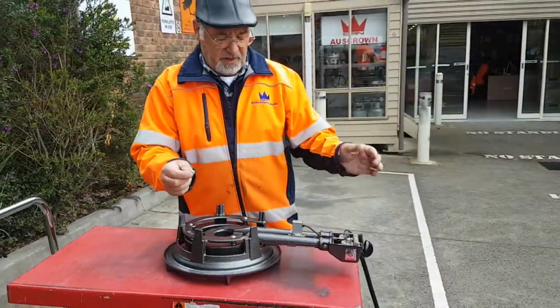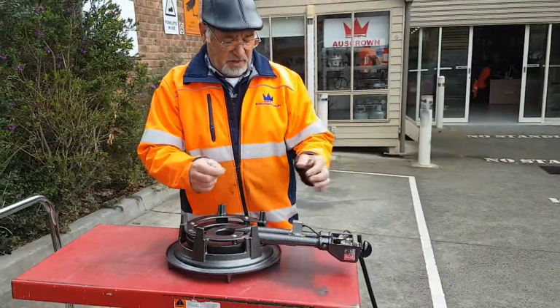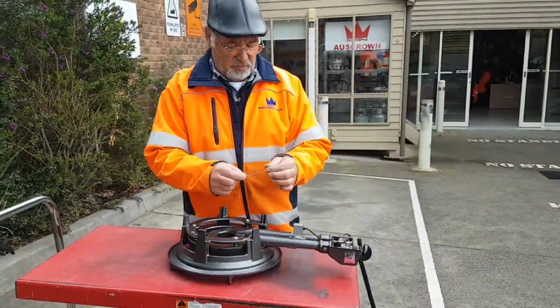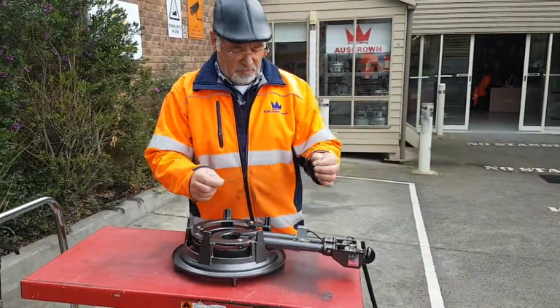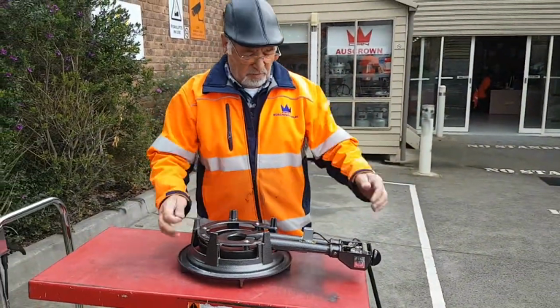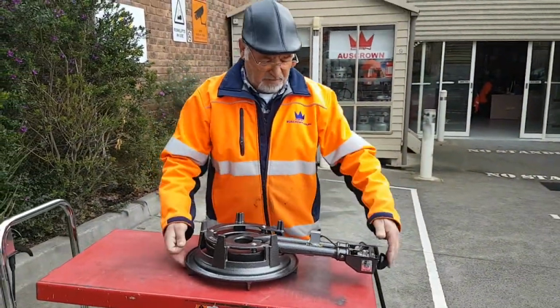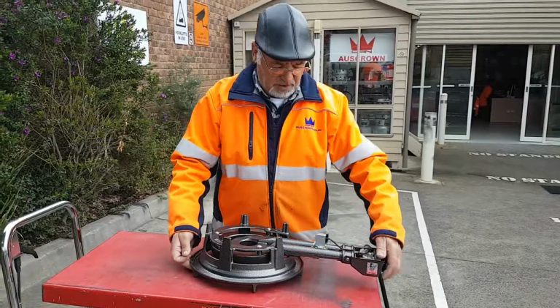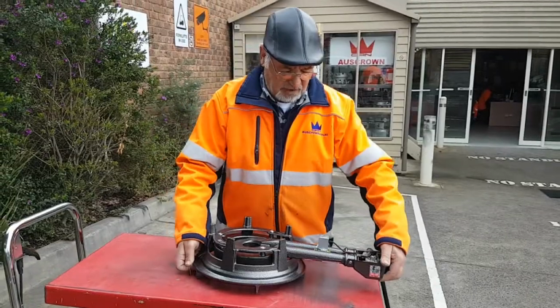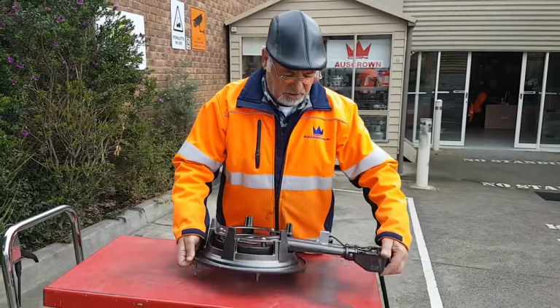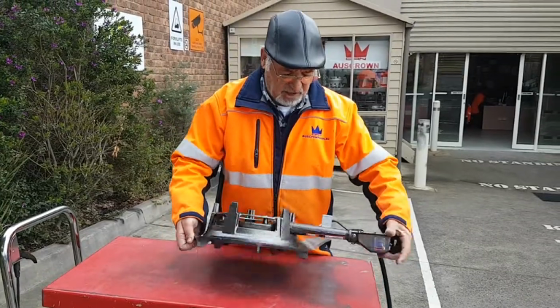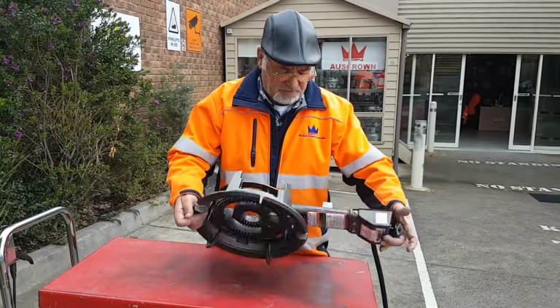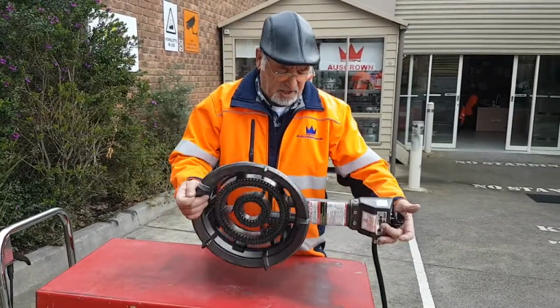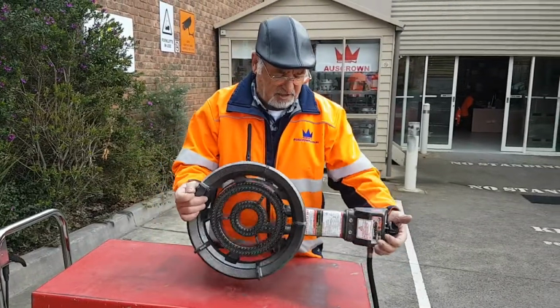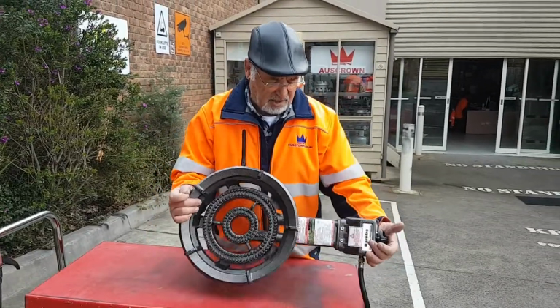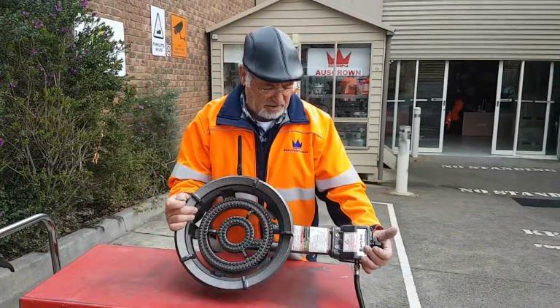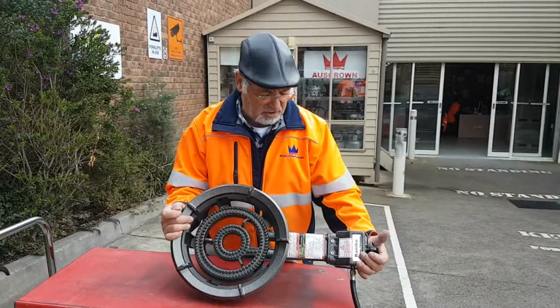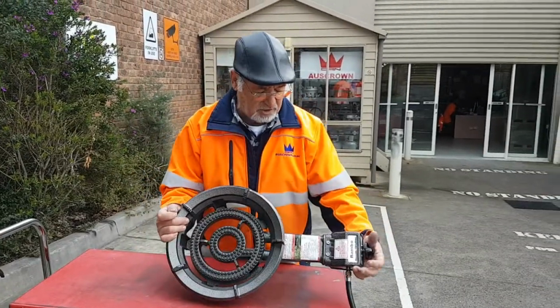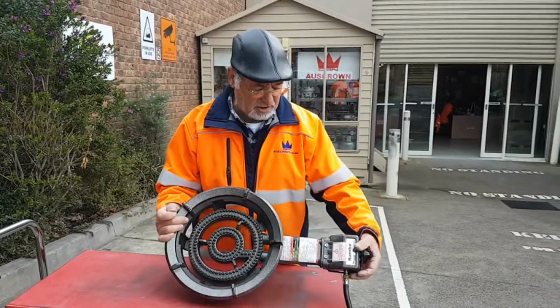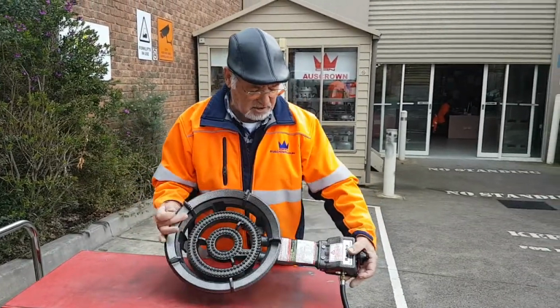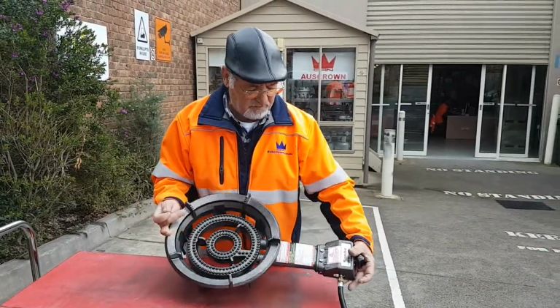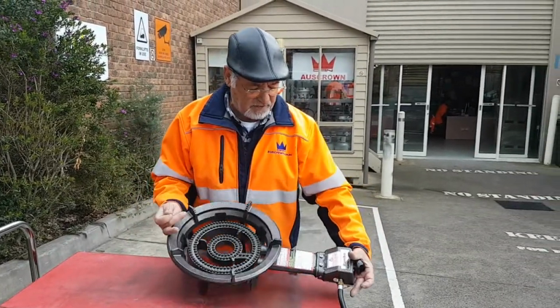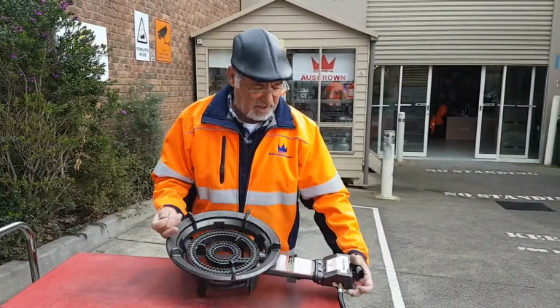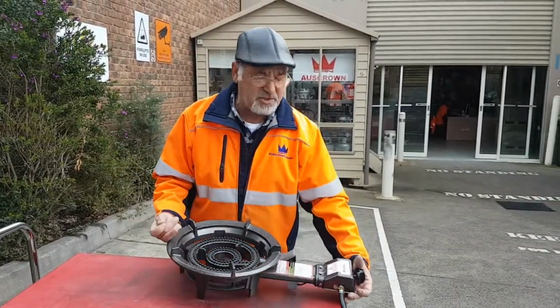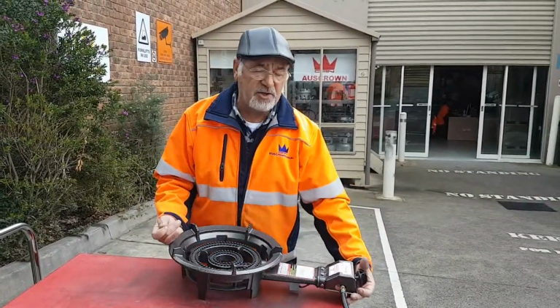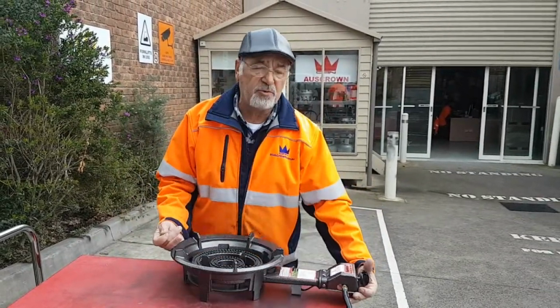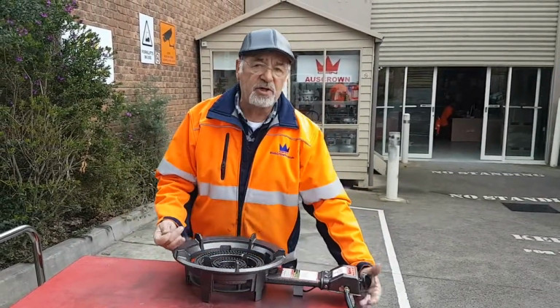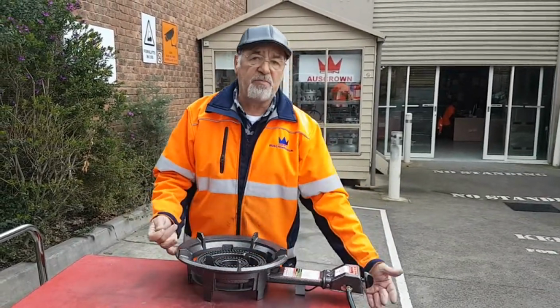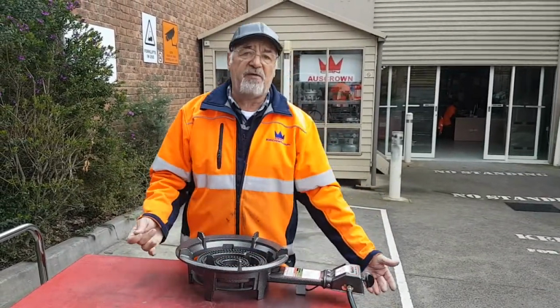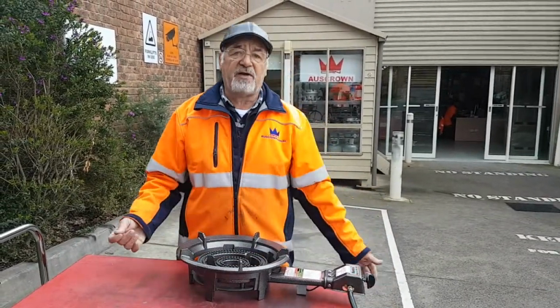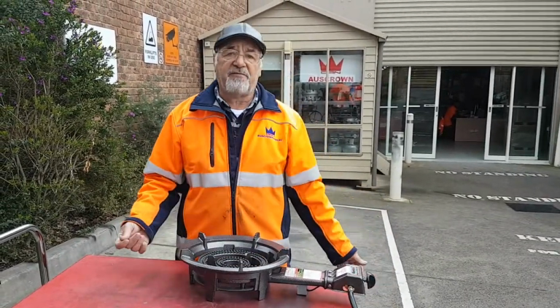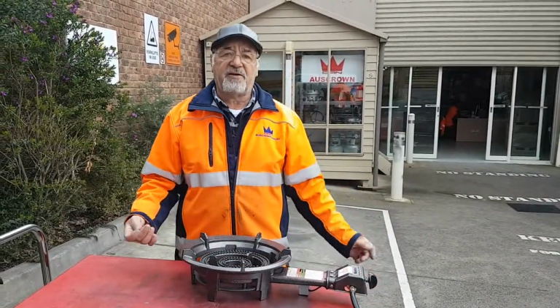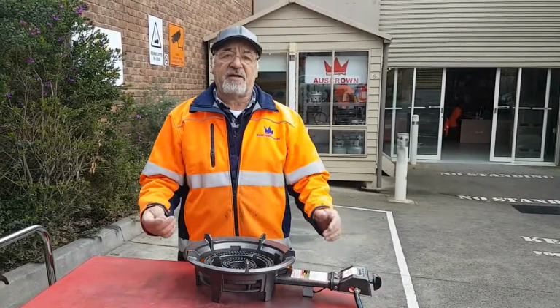You wipe it off, you turn the unit upside down, and it's gonna work perfect after that.